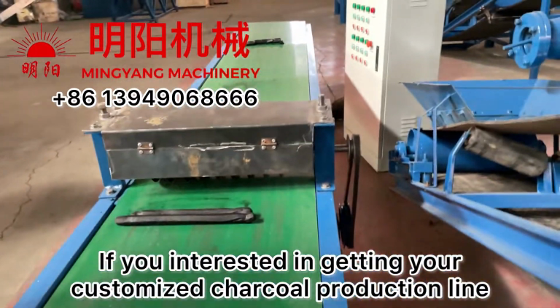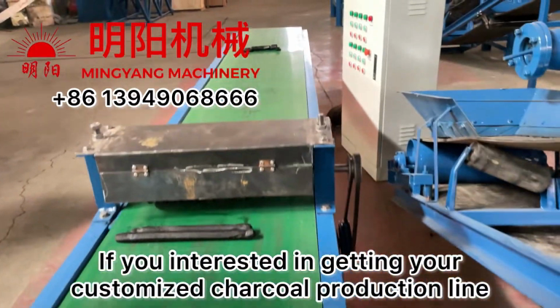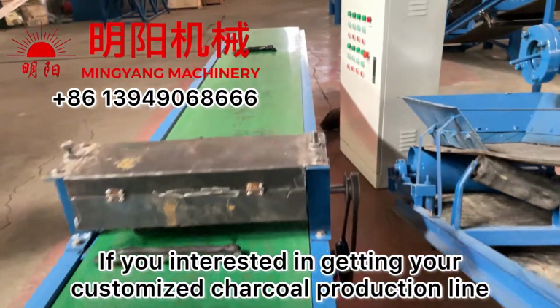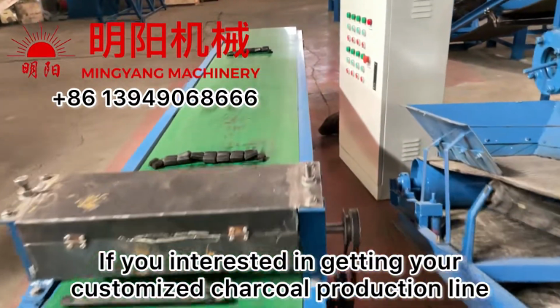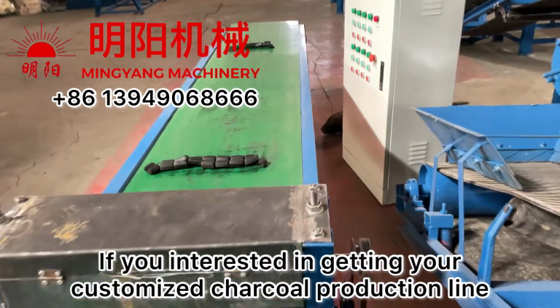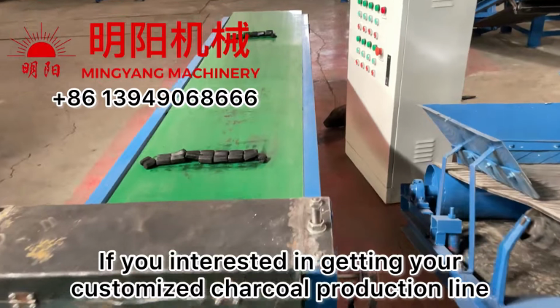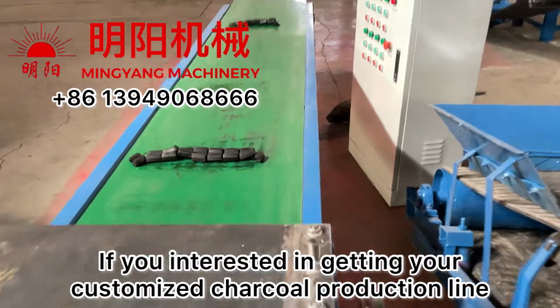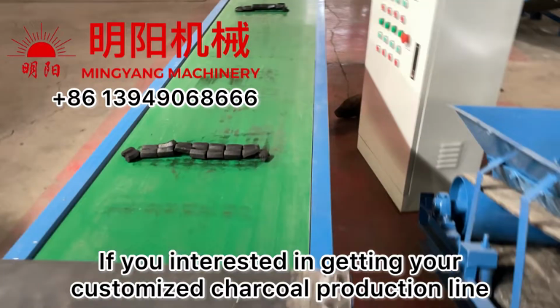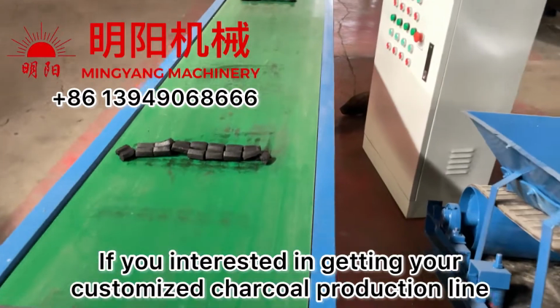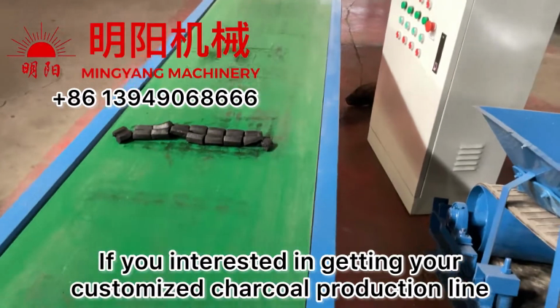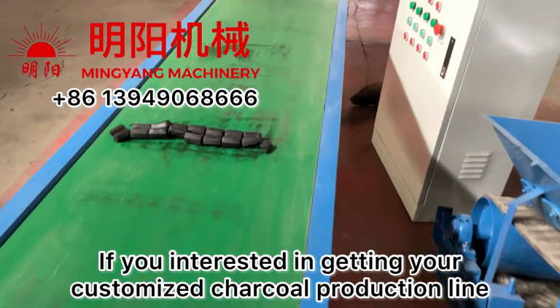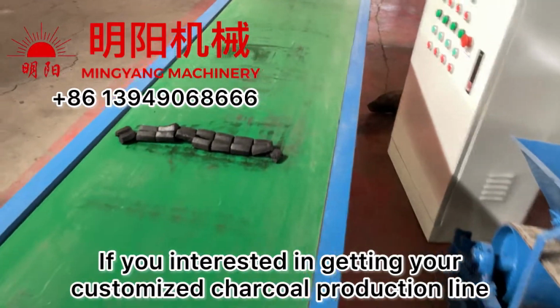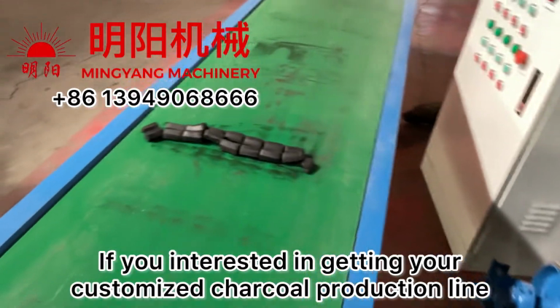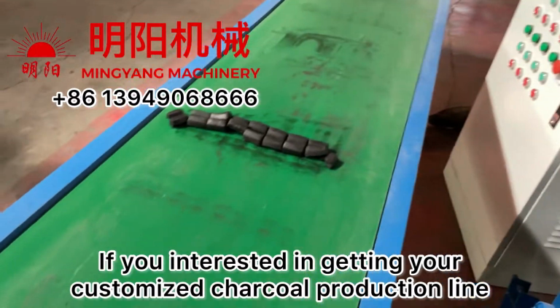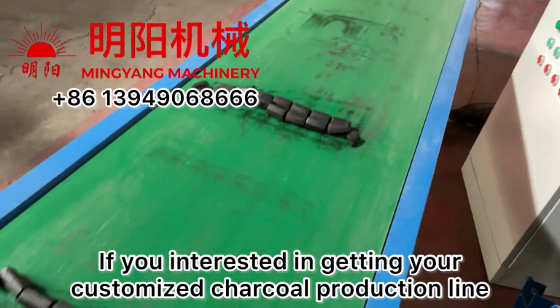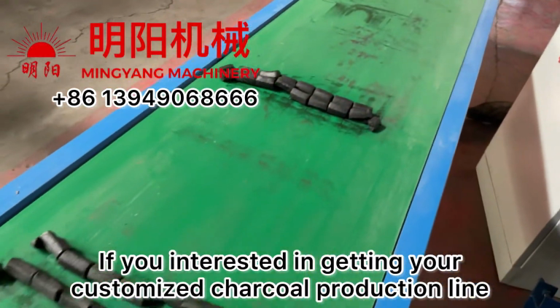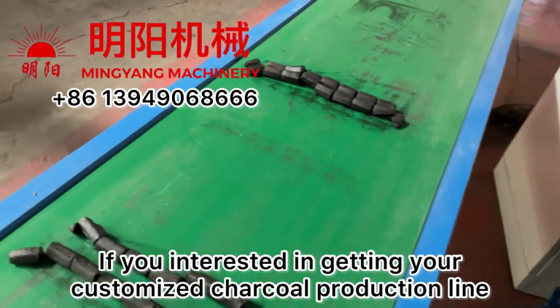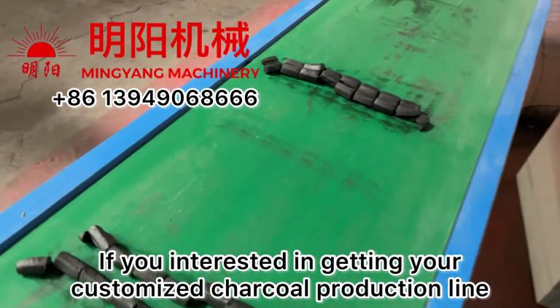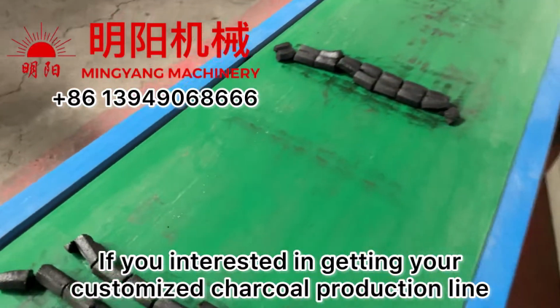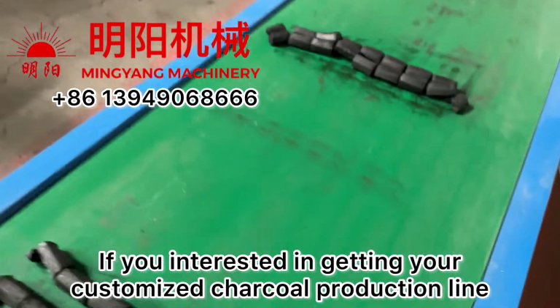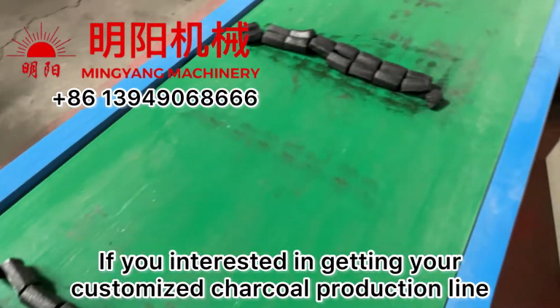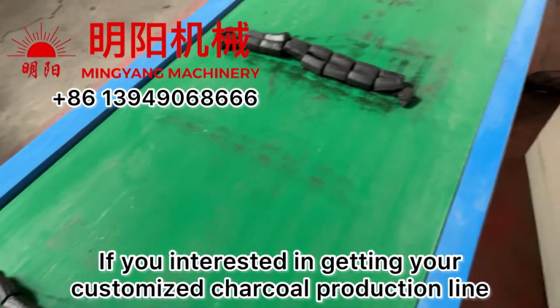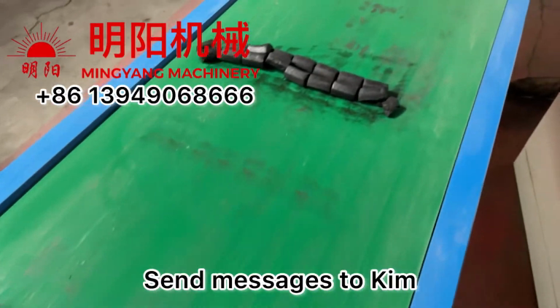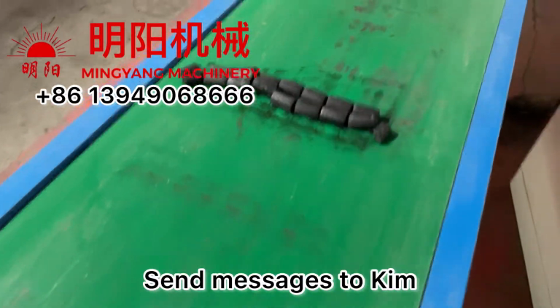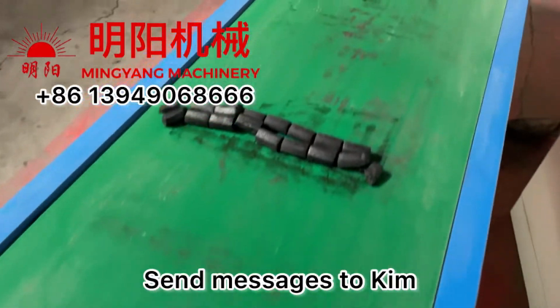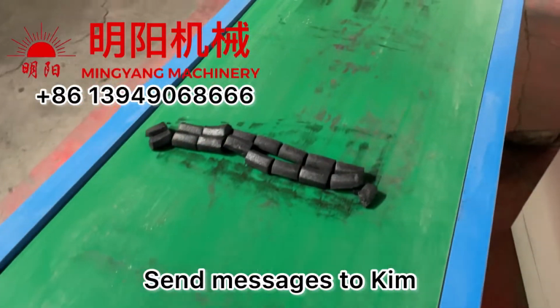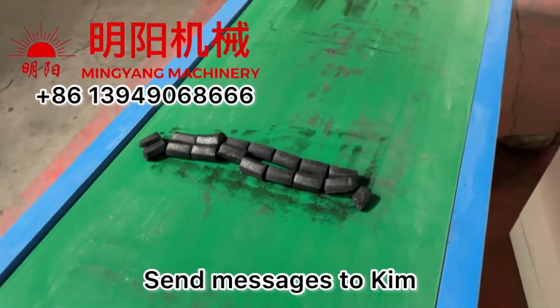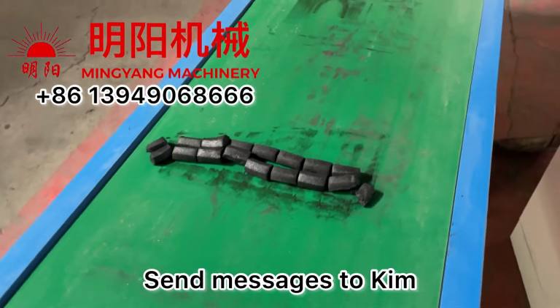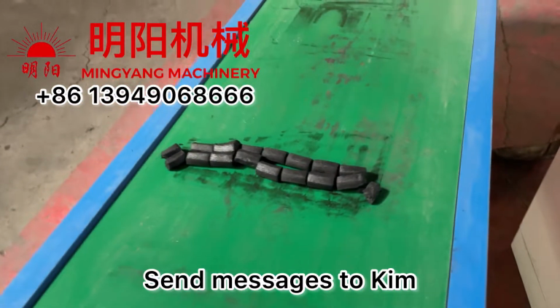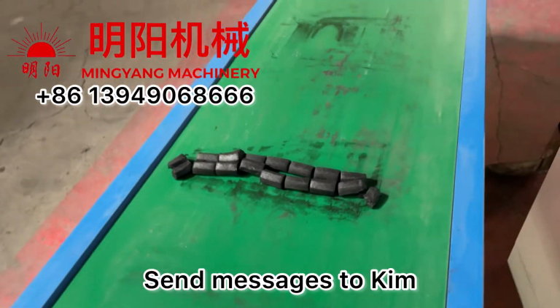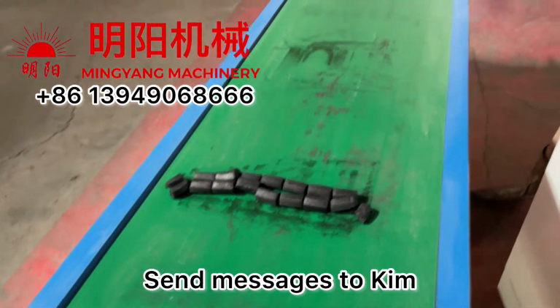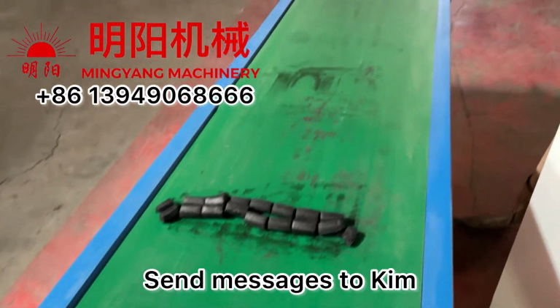If you are interested in getting your customized charcoal production line, don't hesitate to contact us.